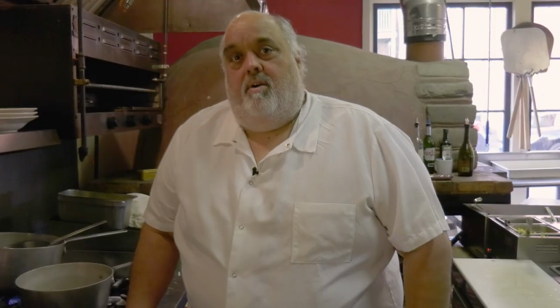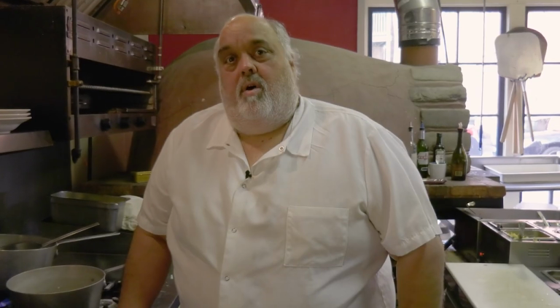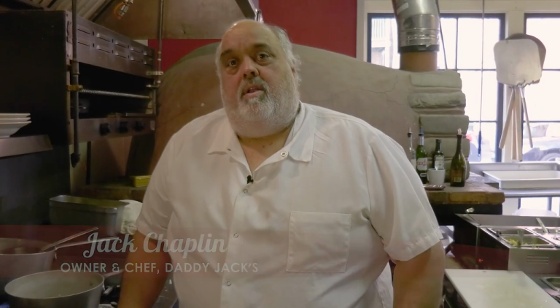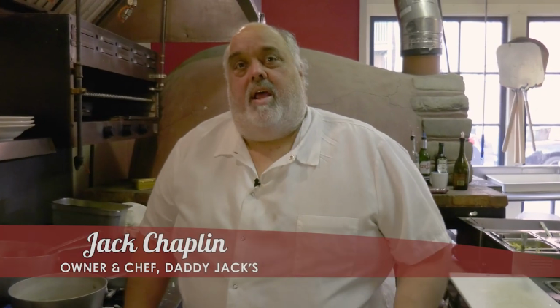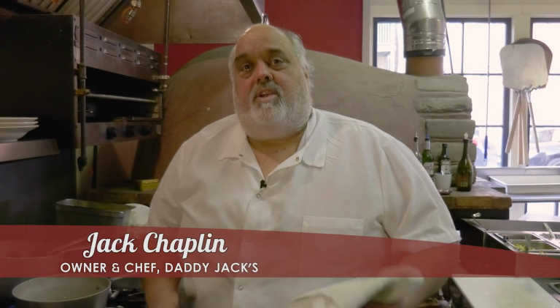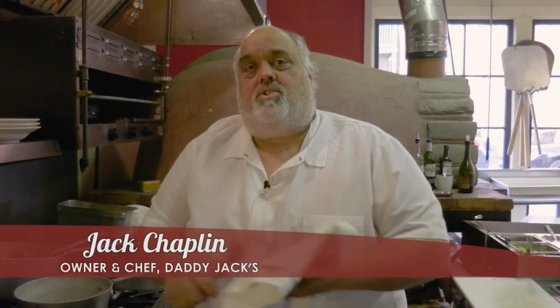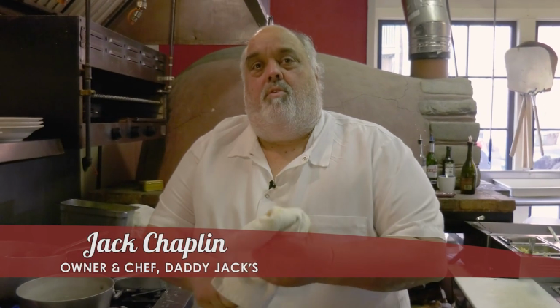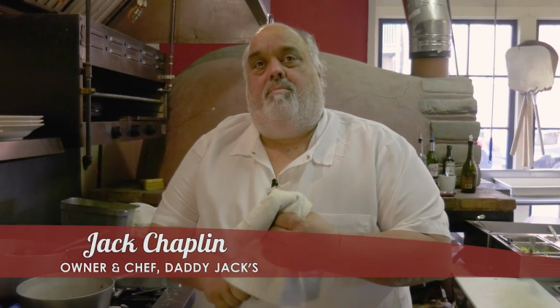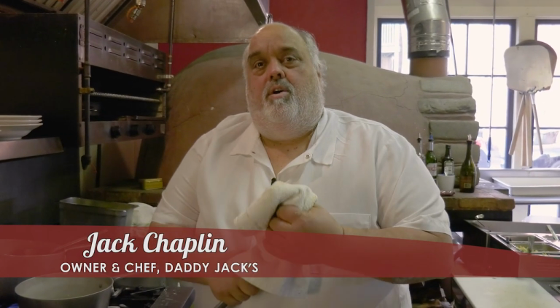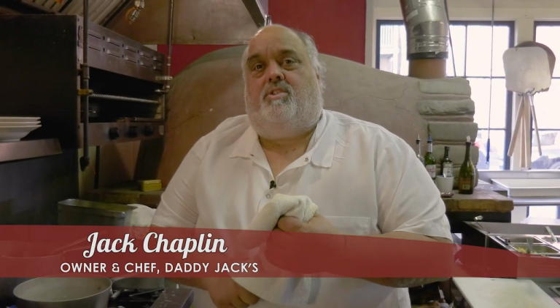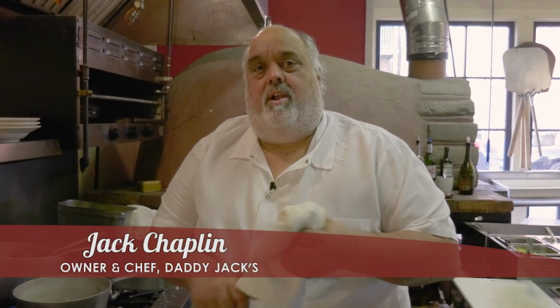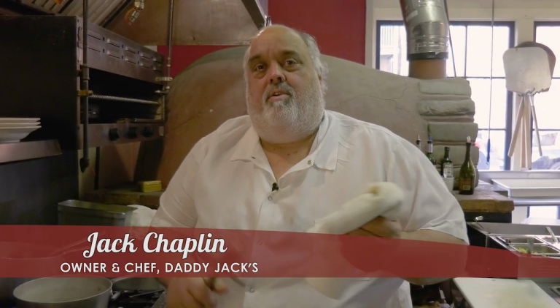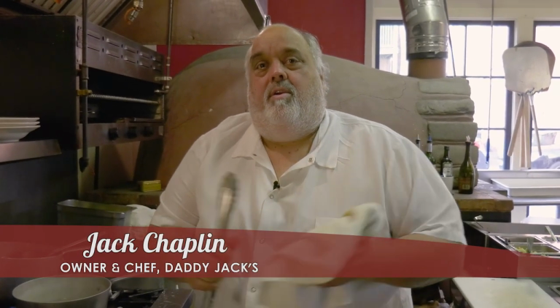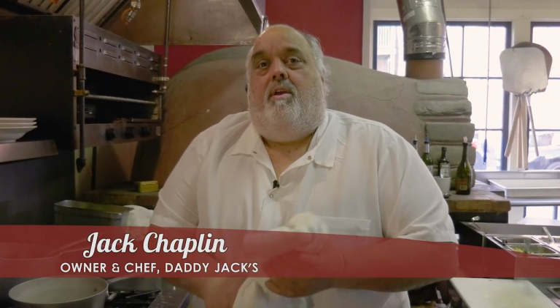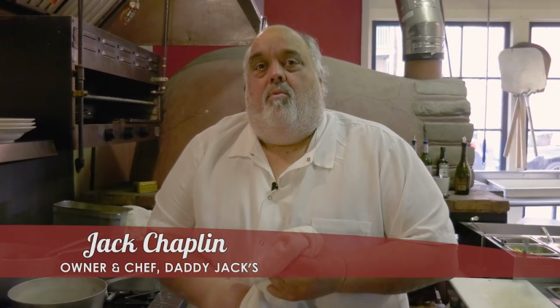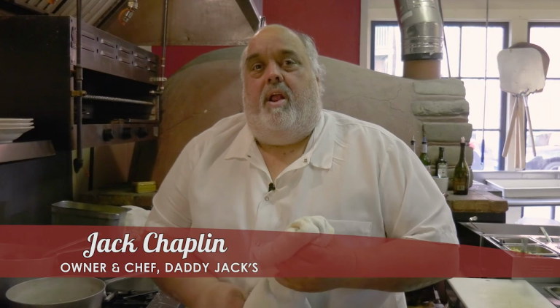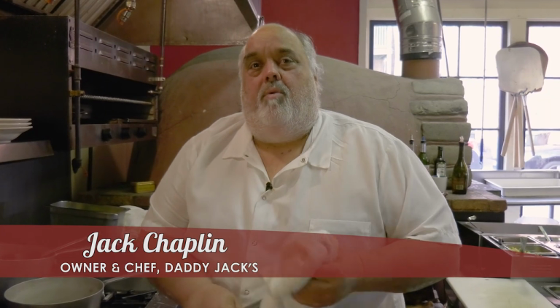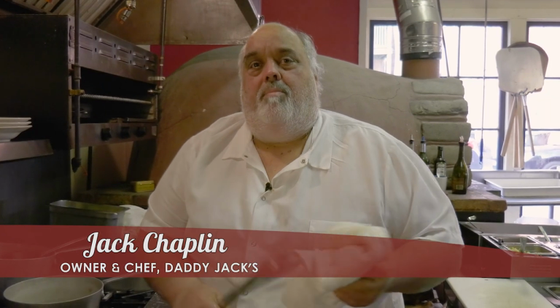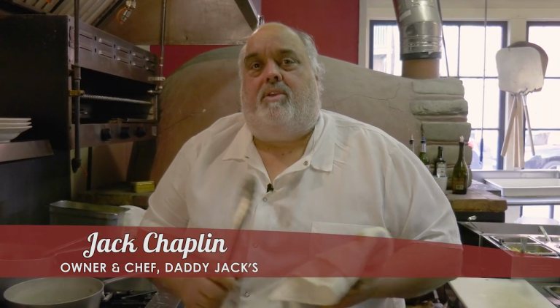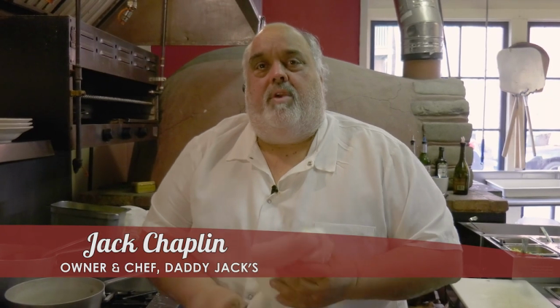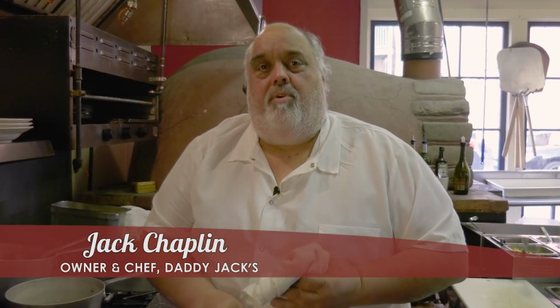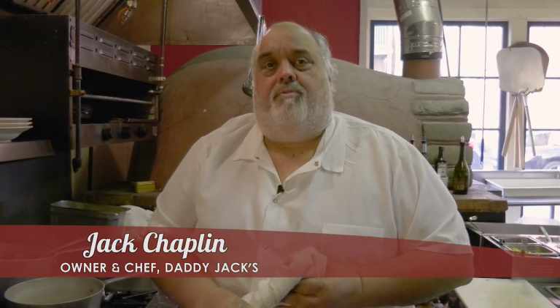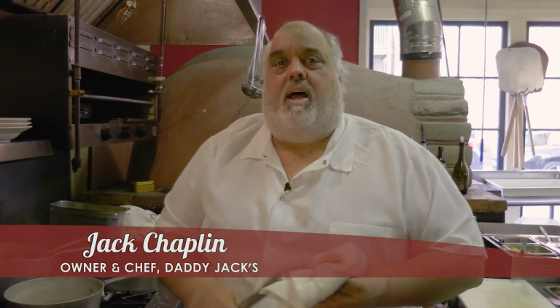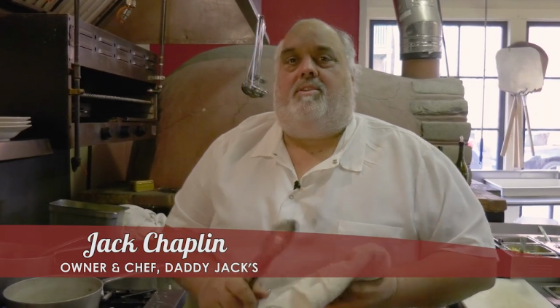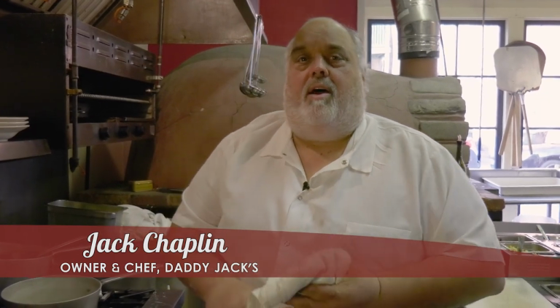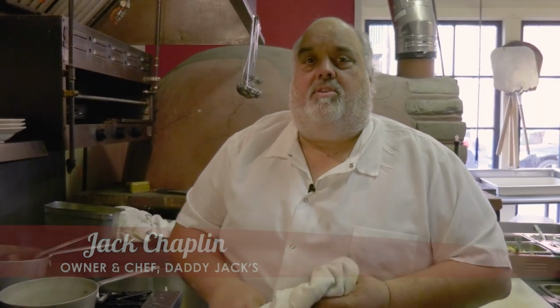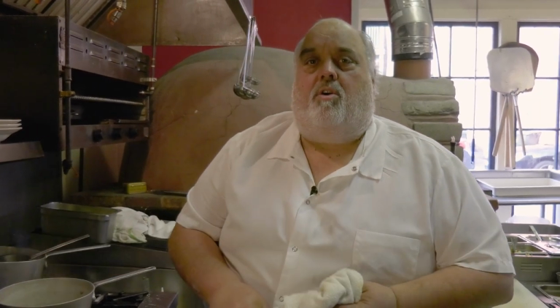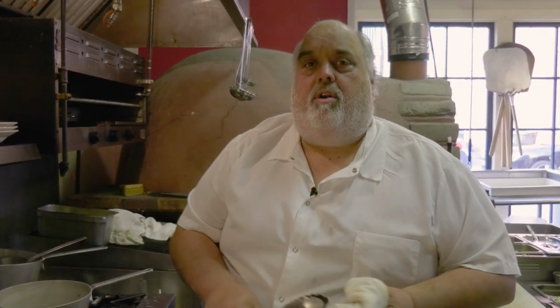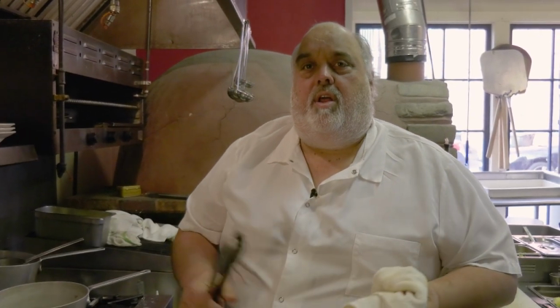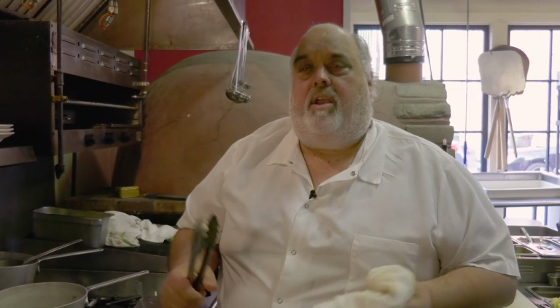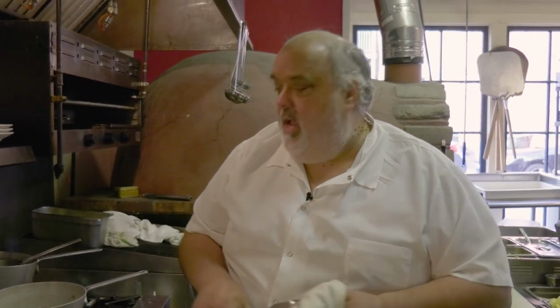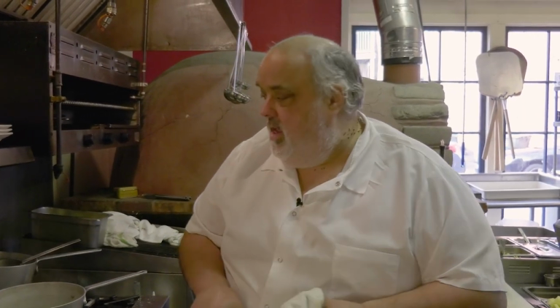Welcome to Daddy Jack's Cookin' with the Blues here, 181 Bank Street, beautiful downtown historic New London, Connecticut.